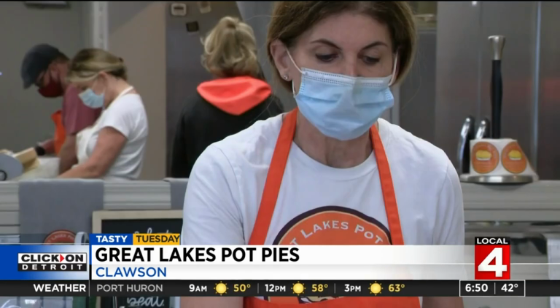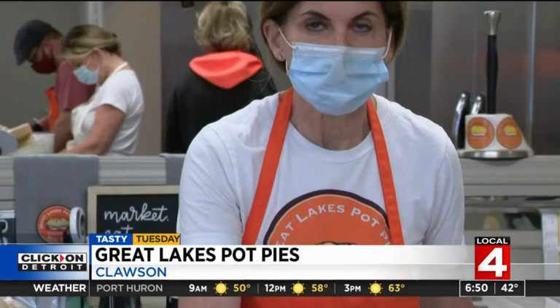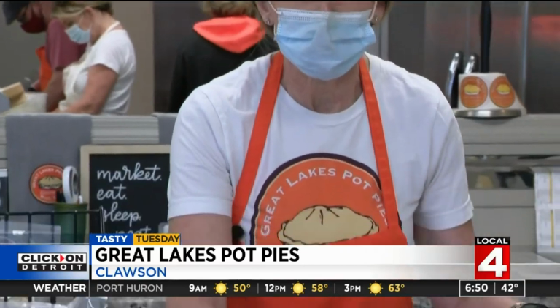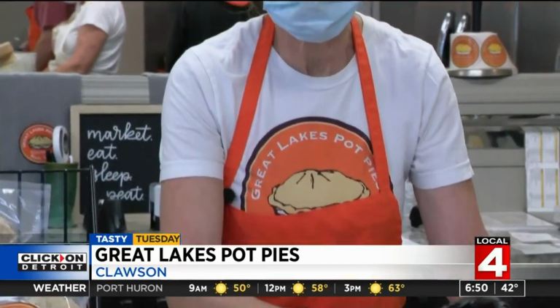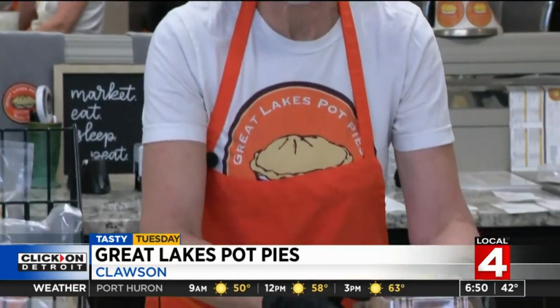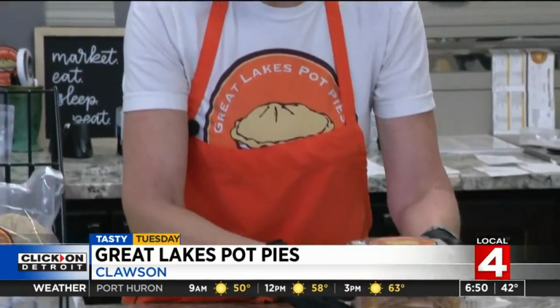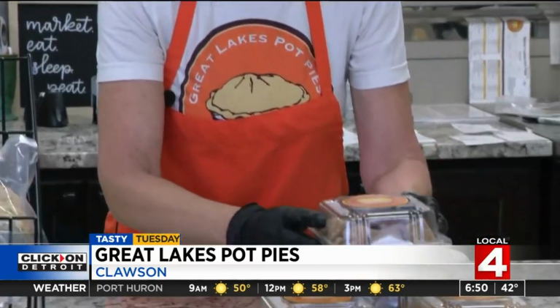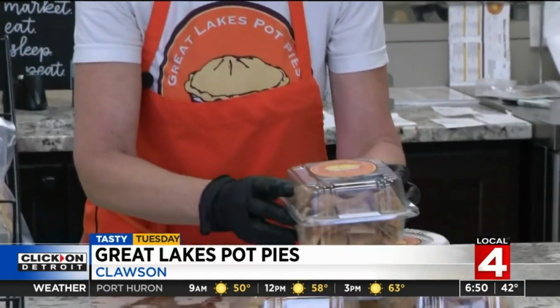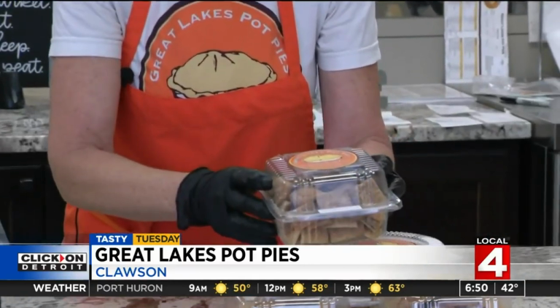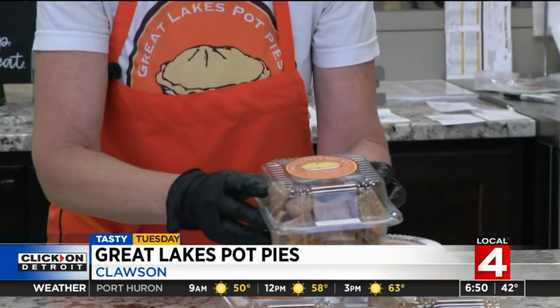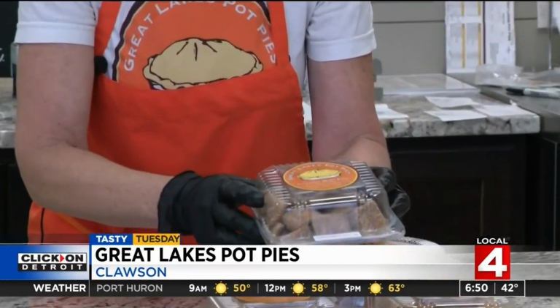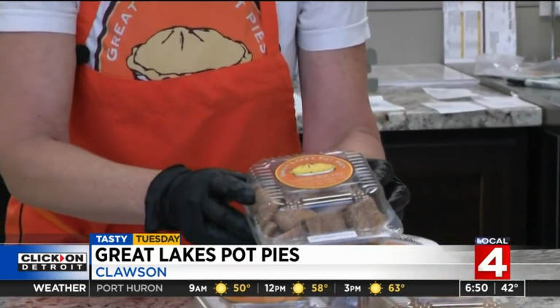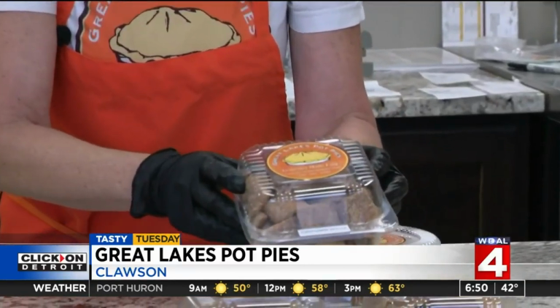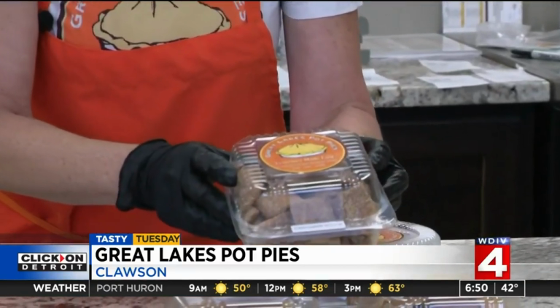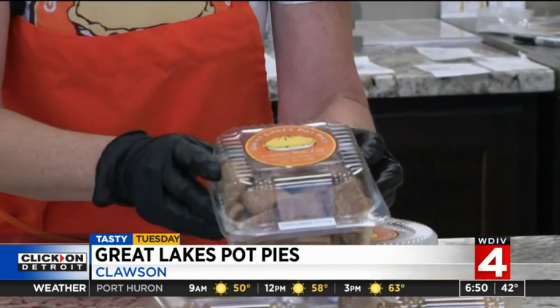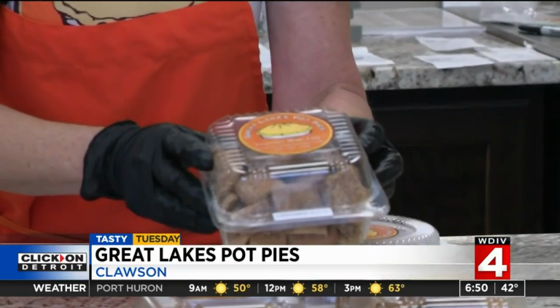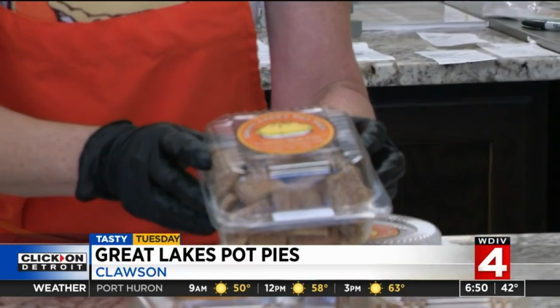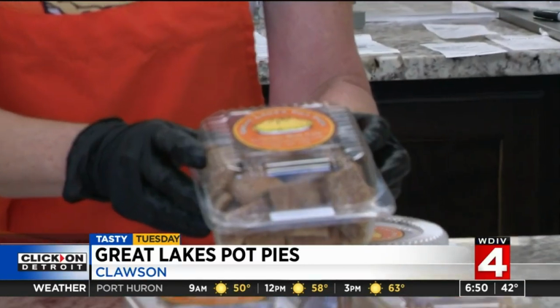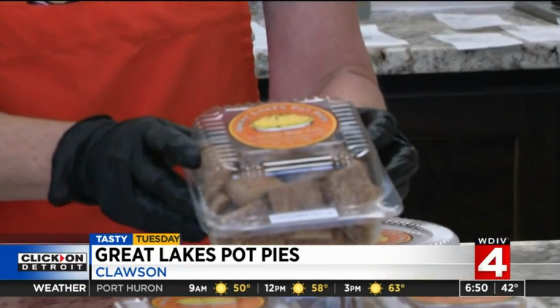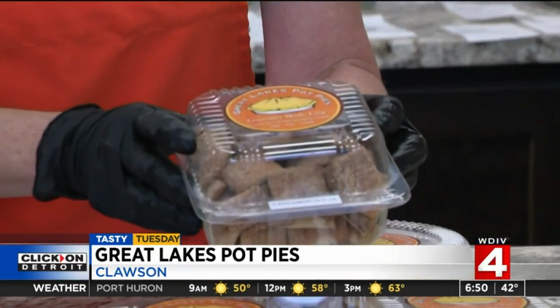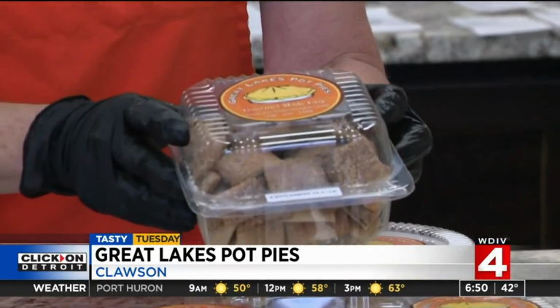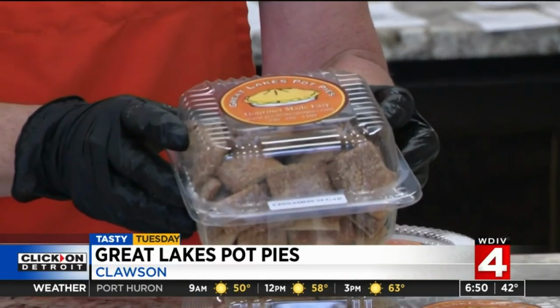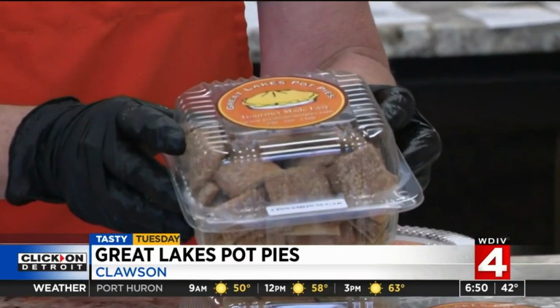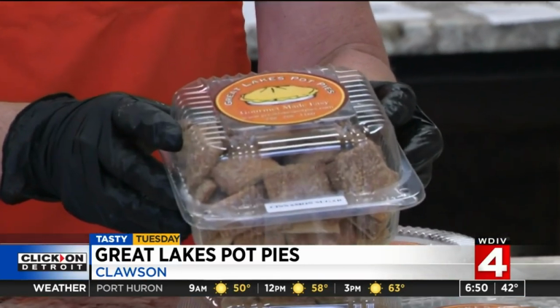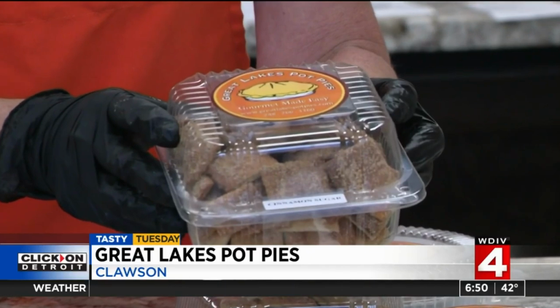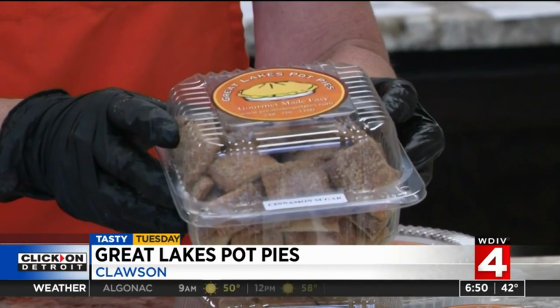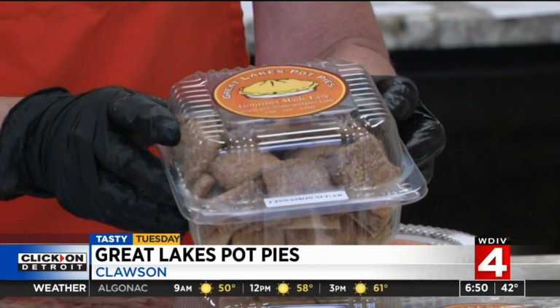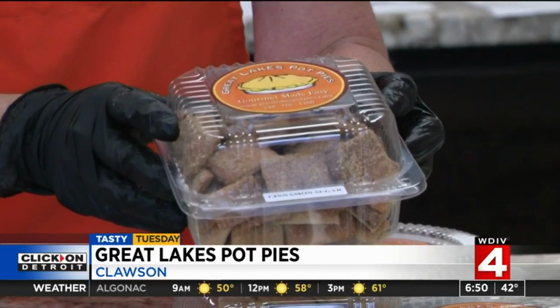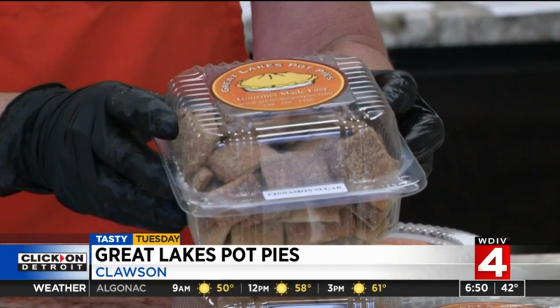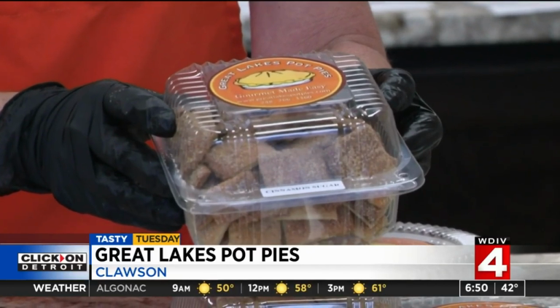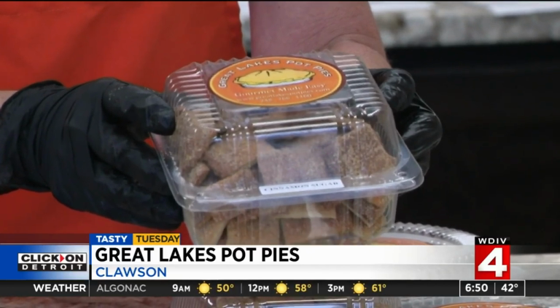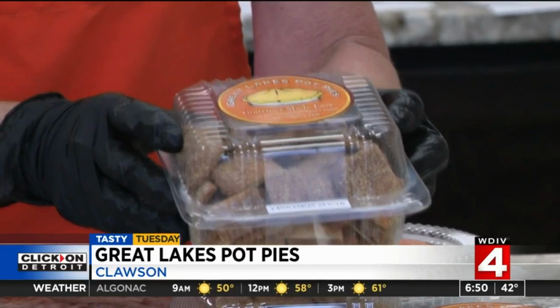We have pie chips — this is the most popular. This is cinnamon and sugar. It's like what grandma used to make with the leftover pie dough.